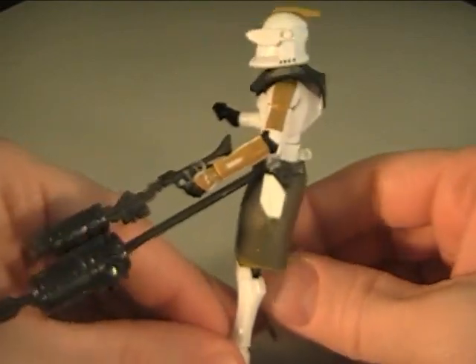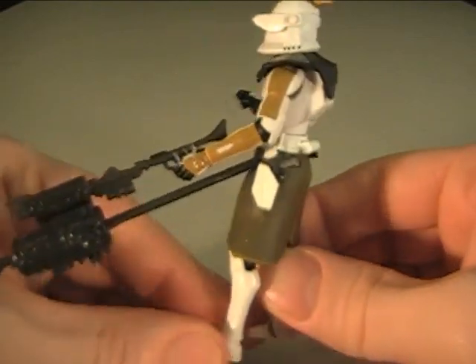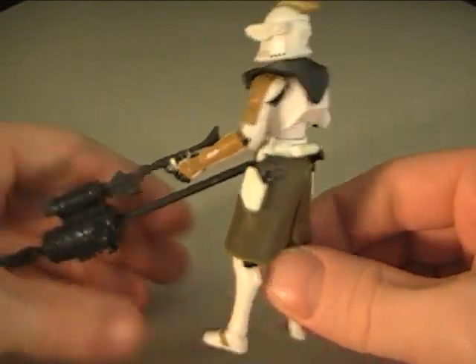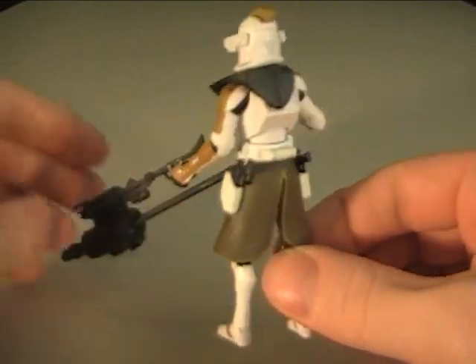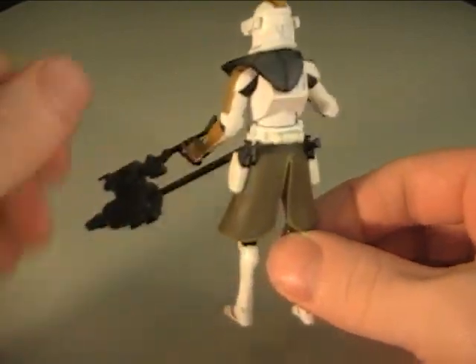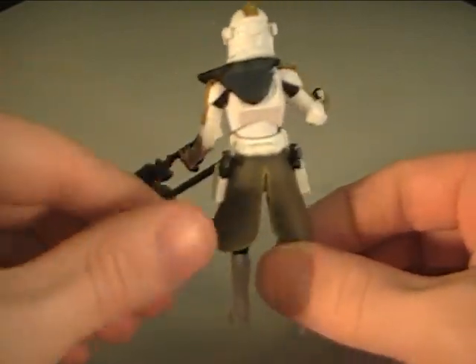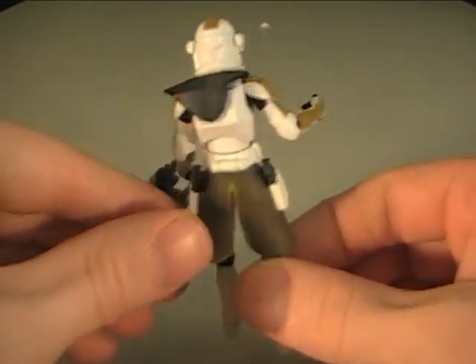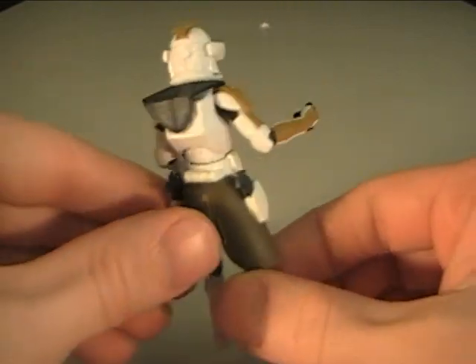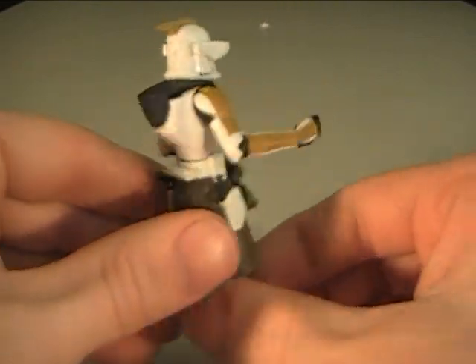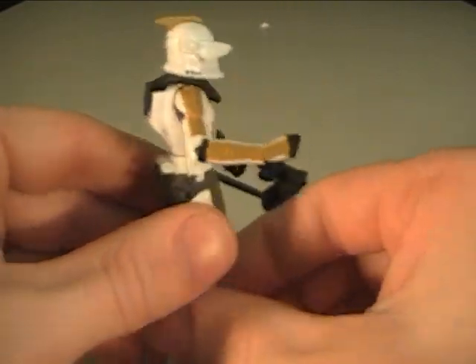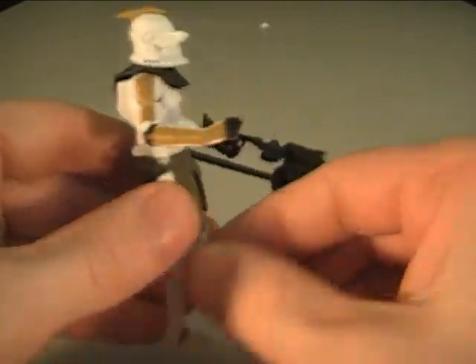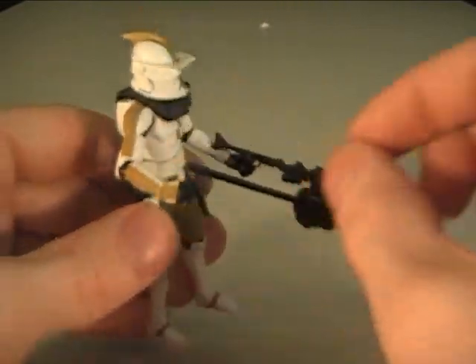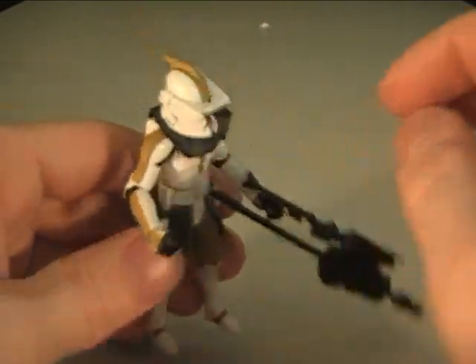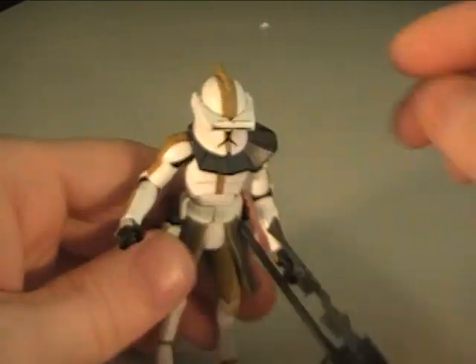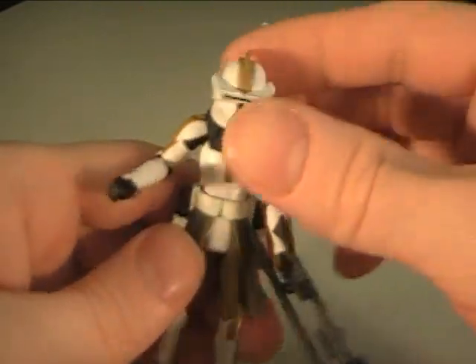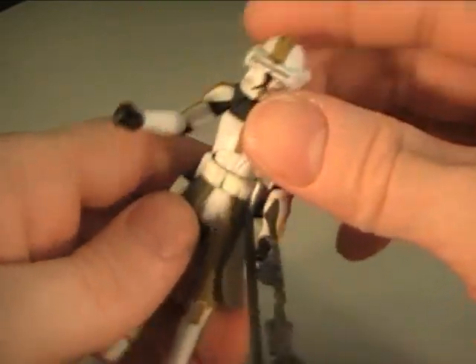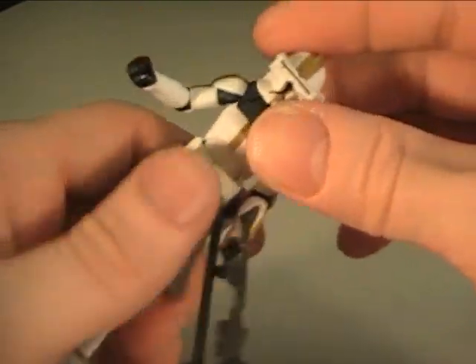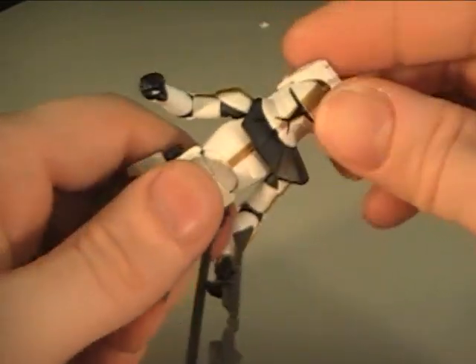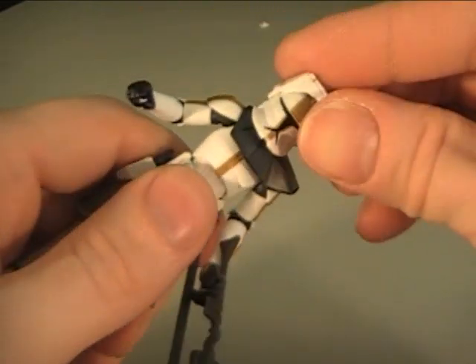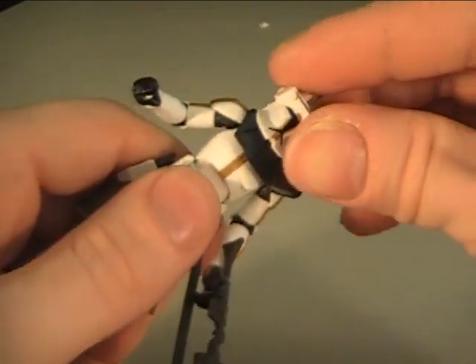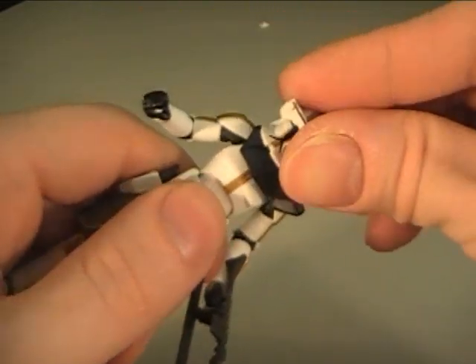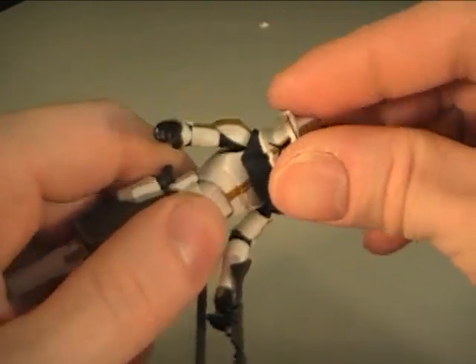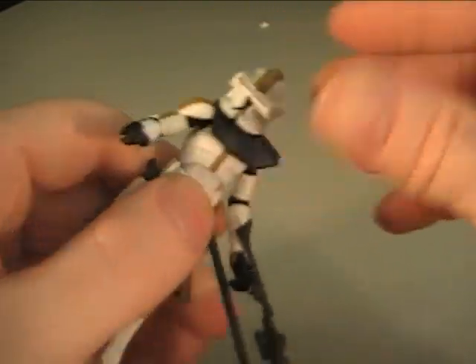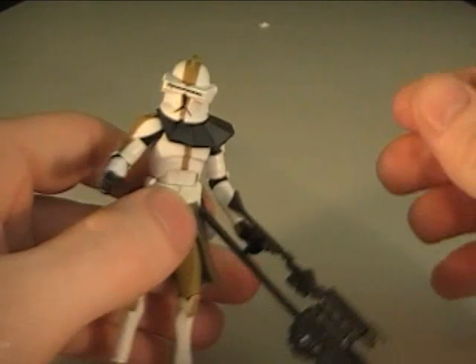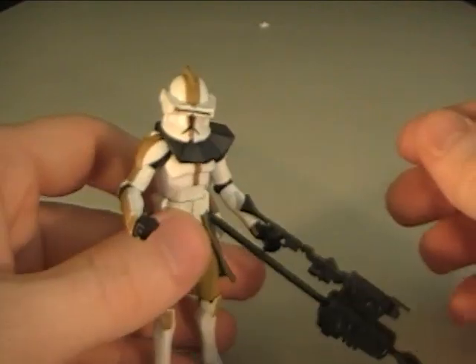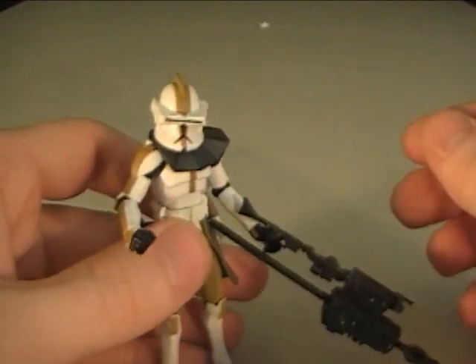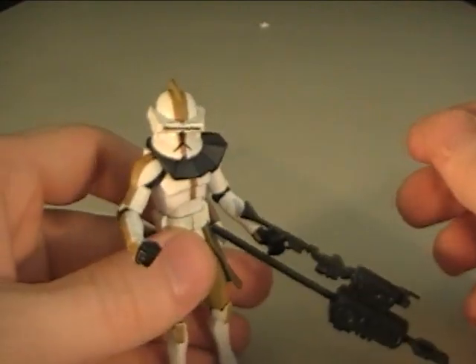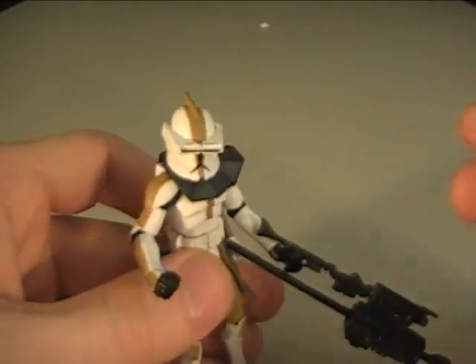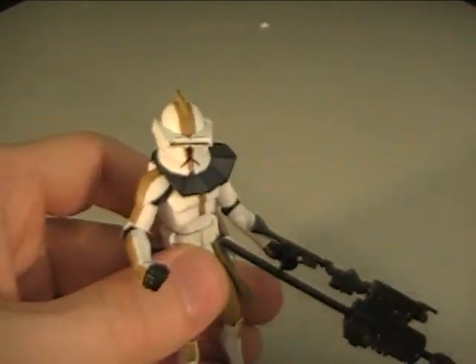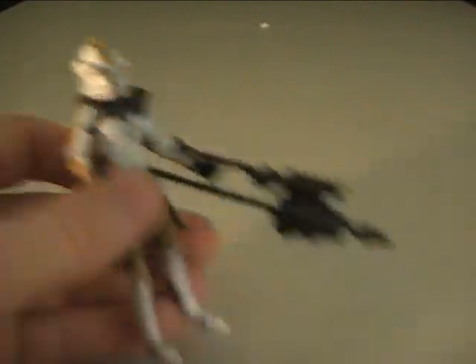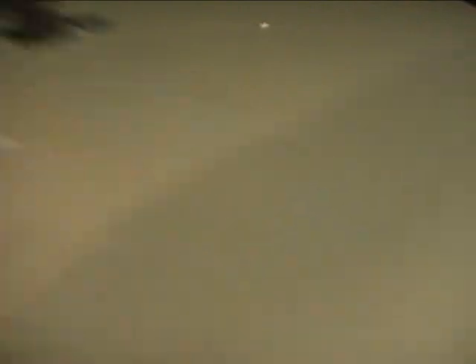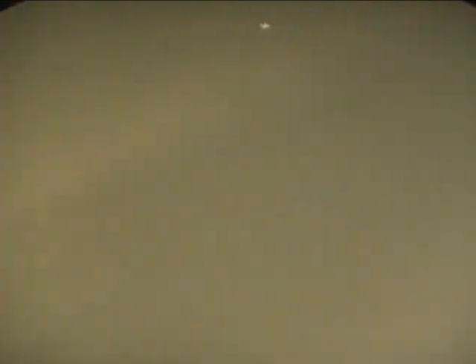Commander Bly — pick them up, pick them all up. They're amazing figures. I love them. Alrighty guys, have a good day. Bye.